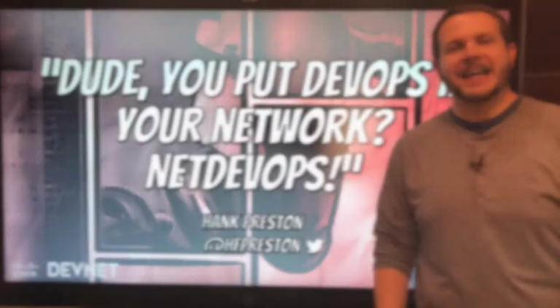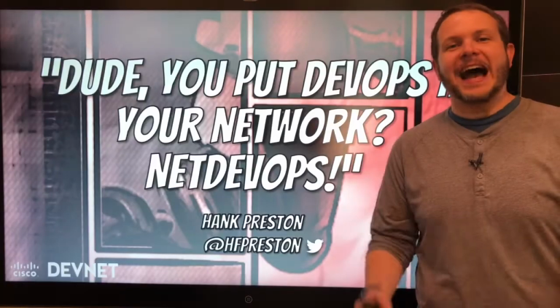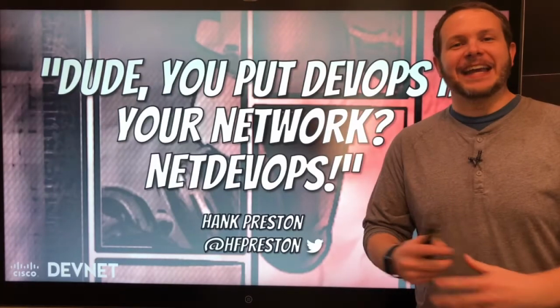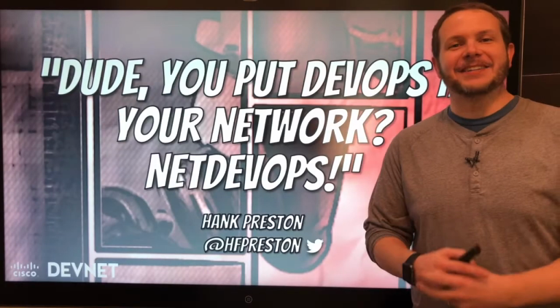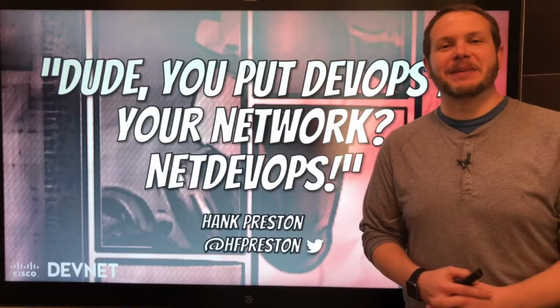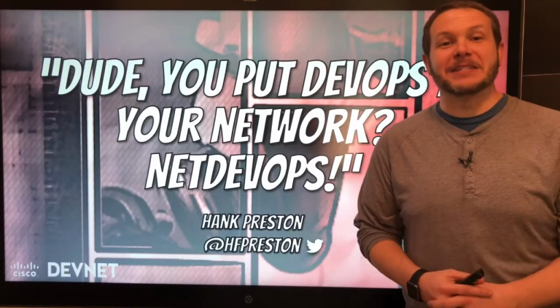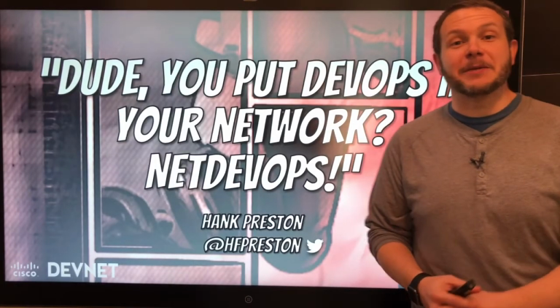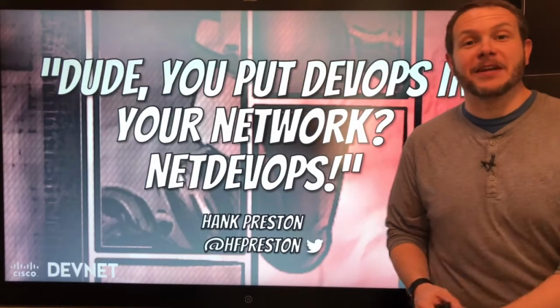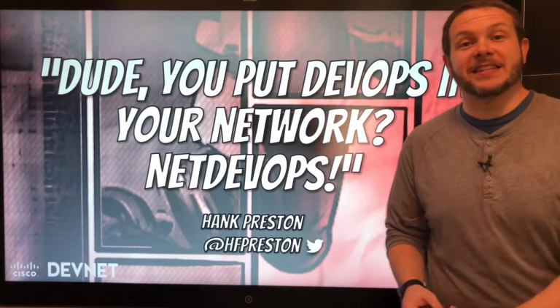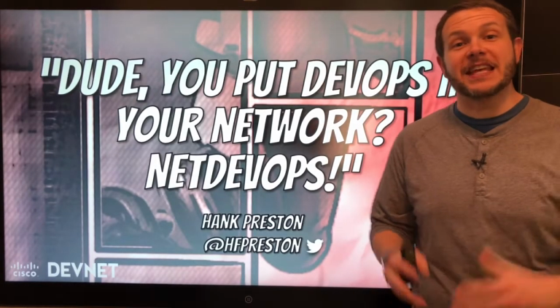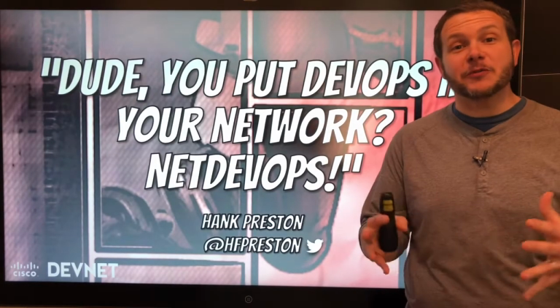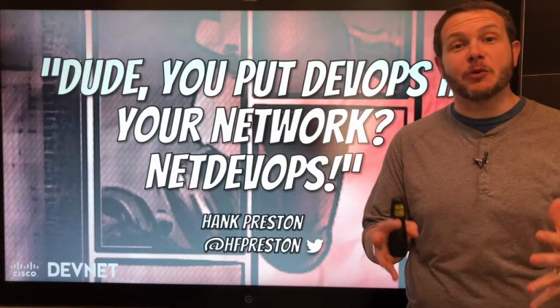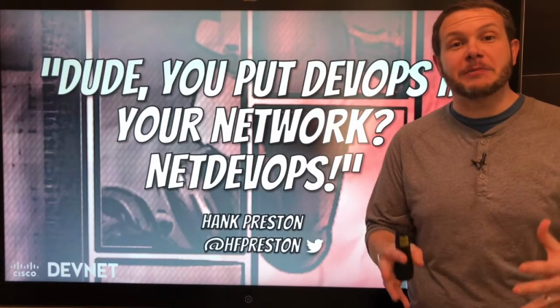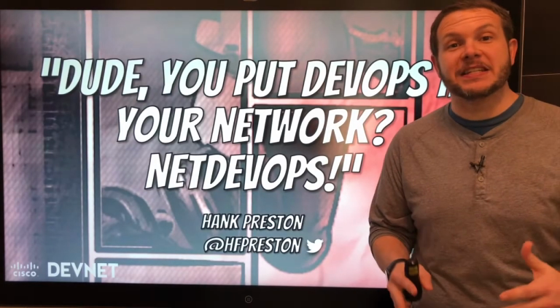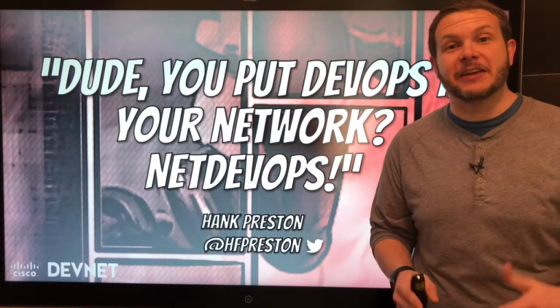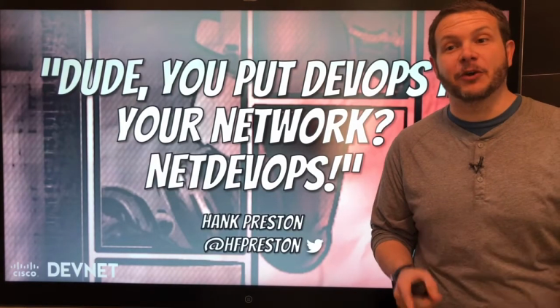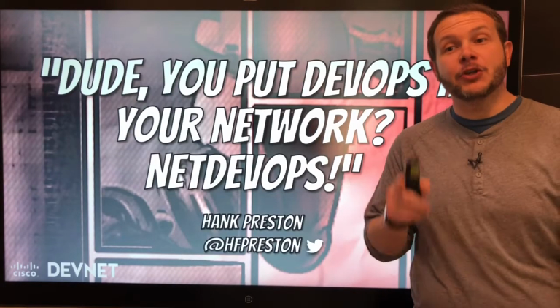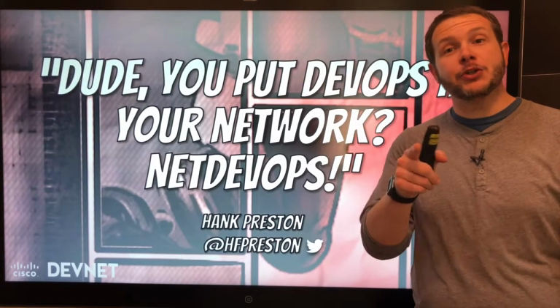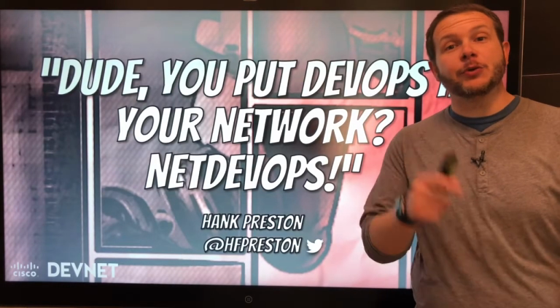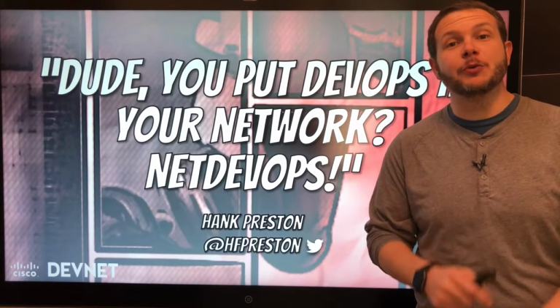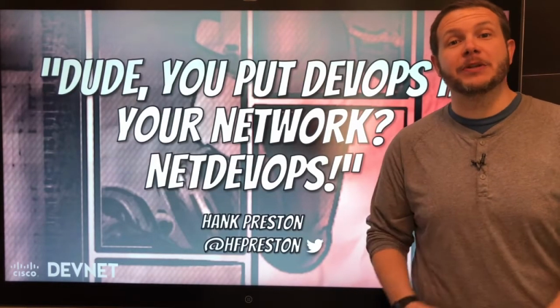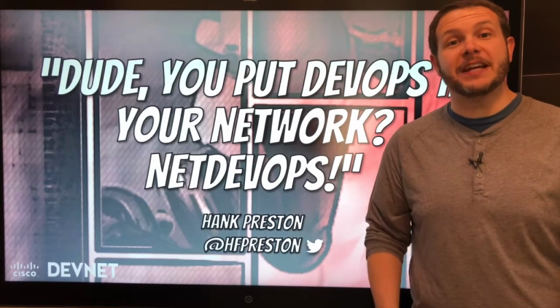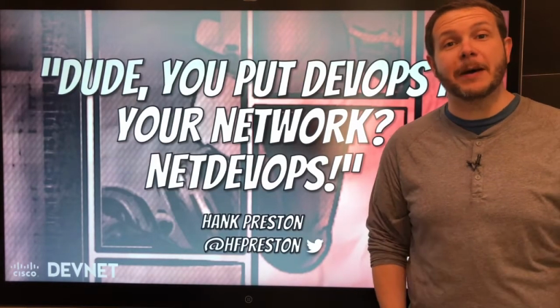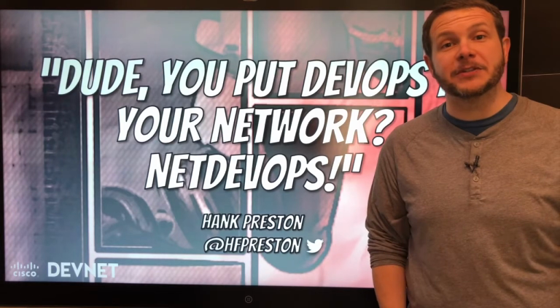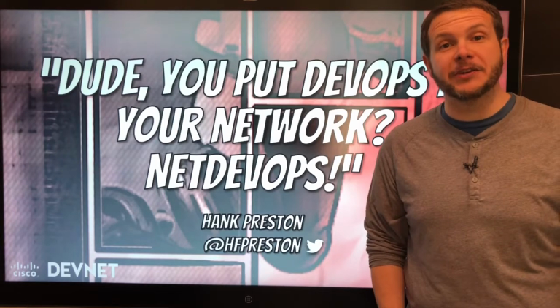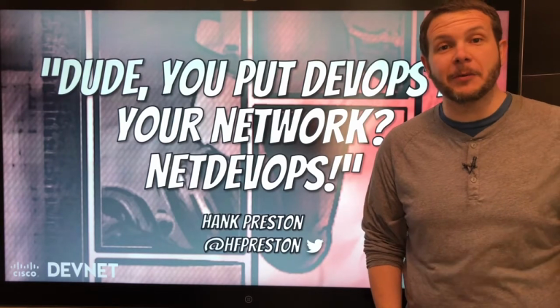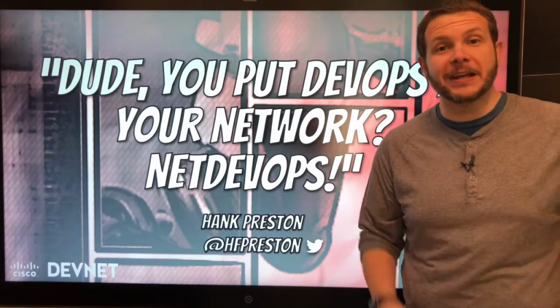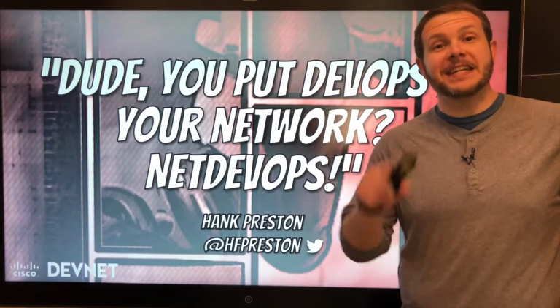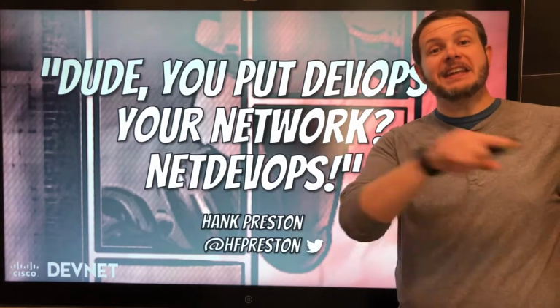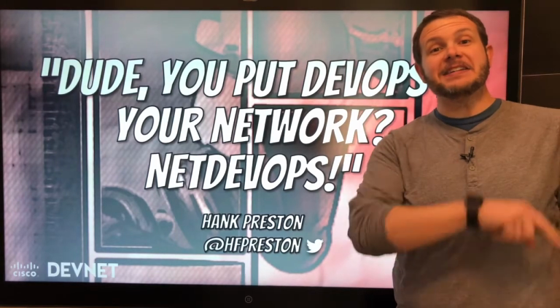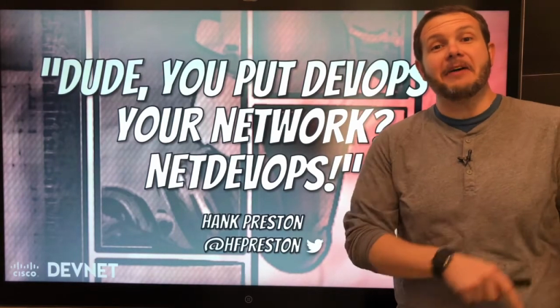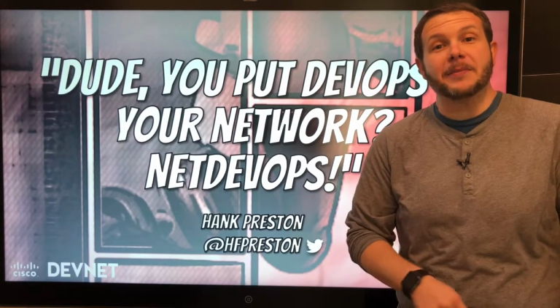Hi, my name is Hank Preston and thanks for joining me today for 'Dude, You Put DevOps in your network' — NetDevOps.